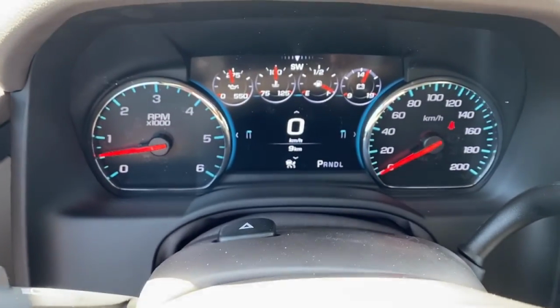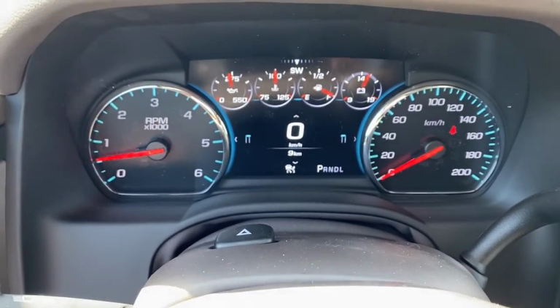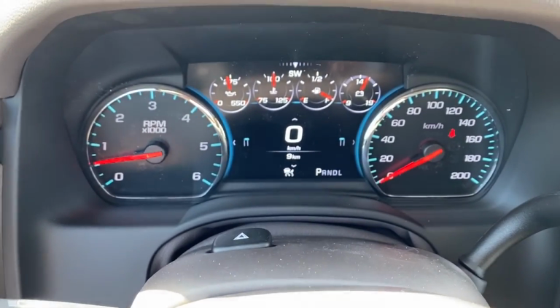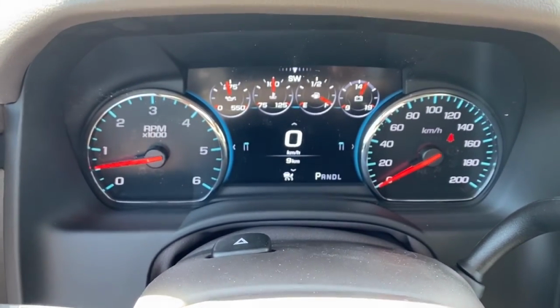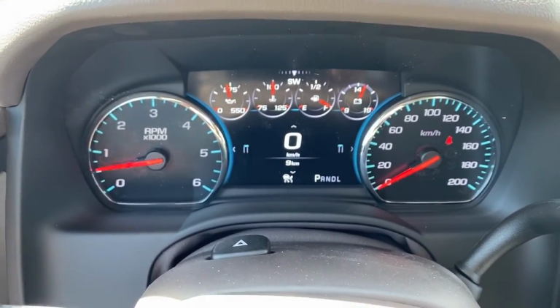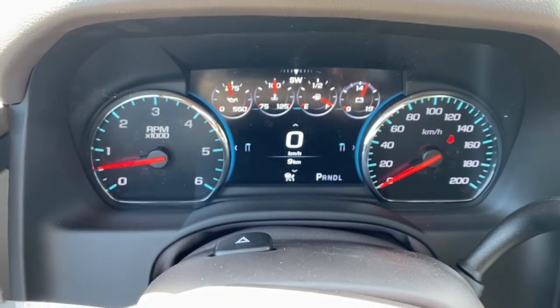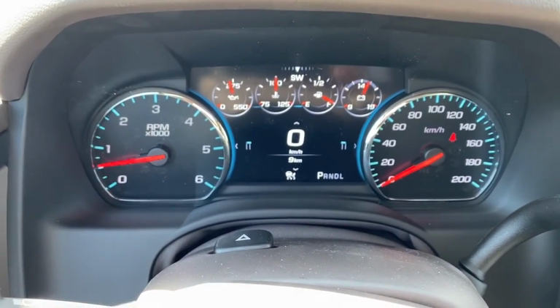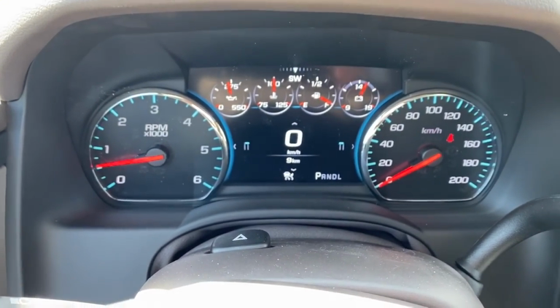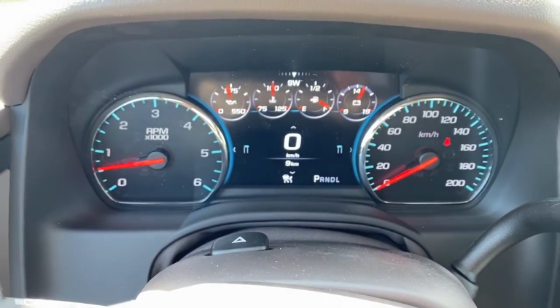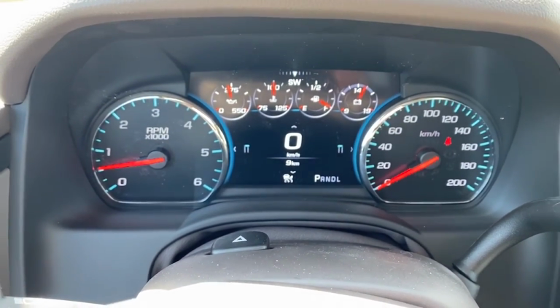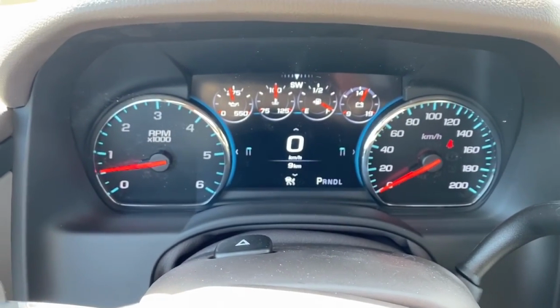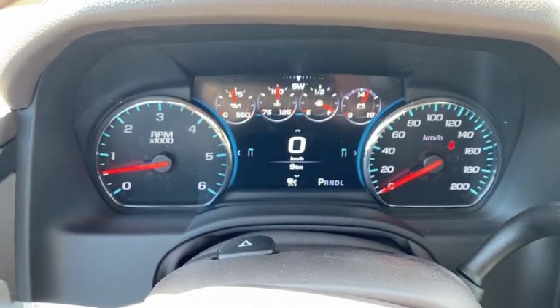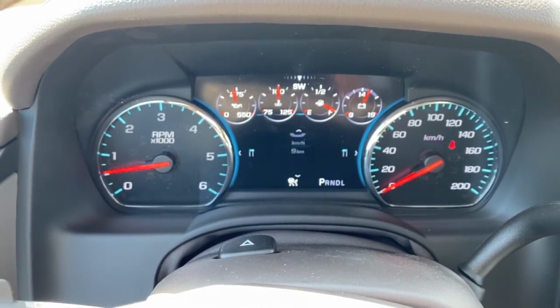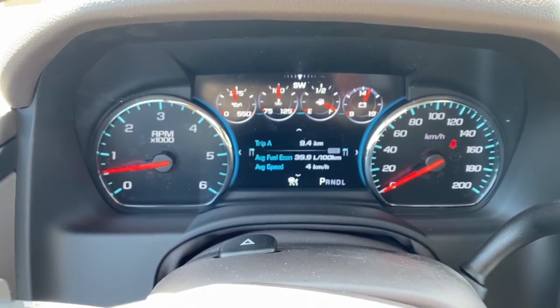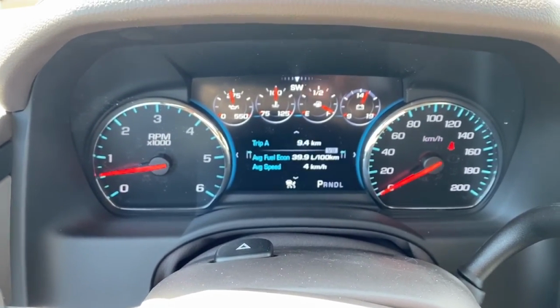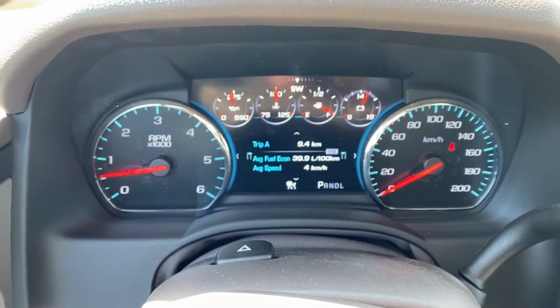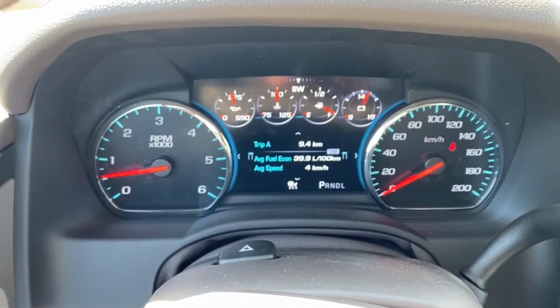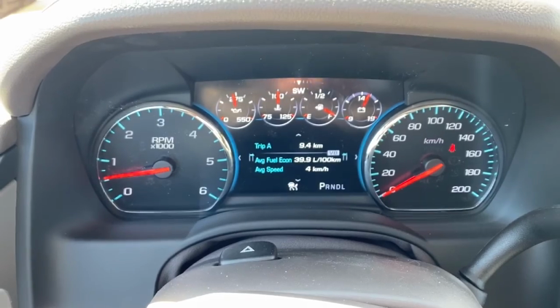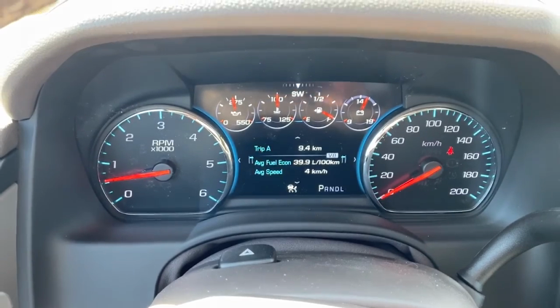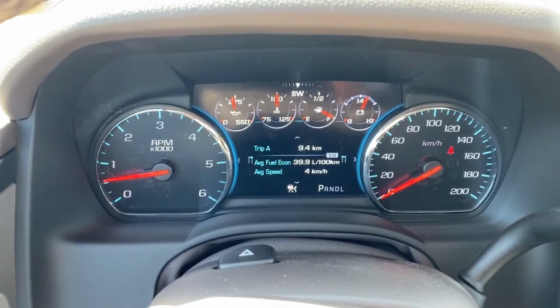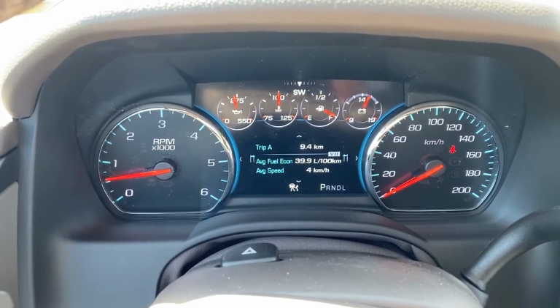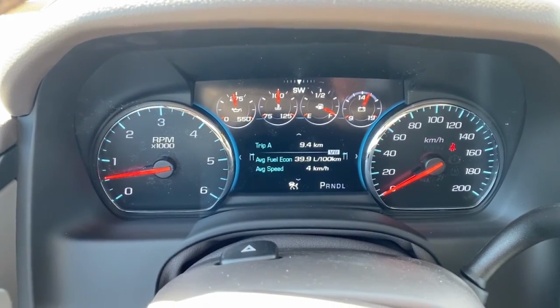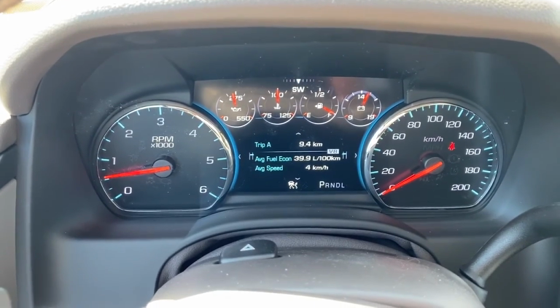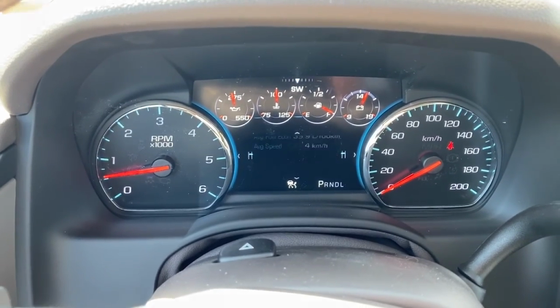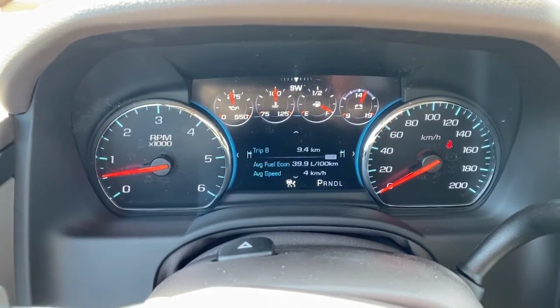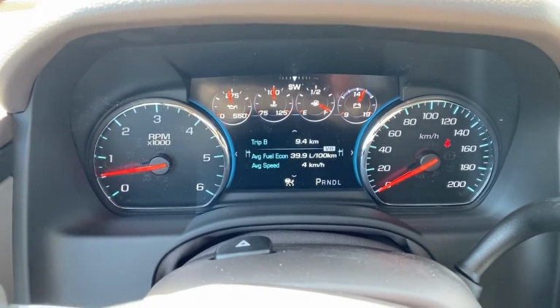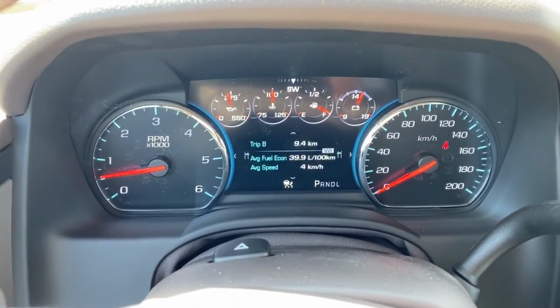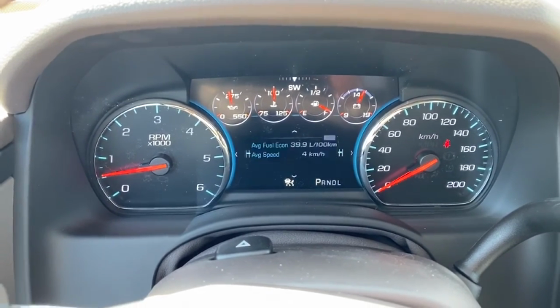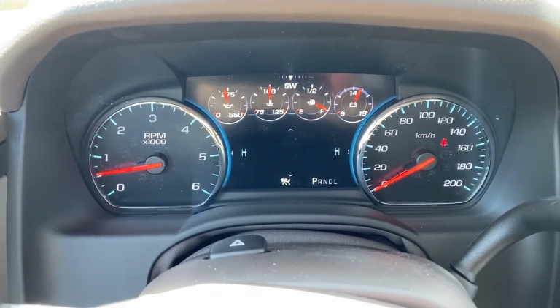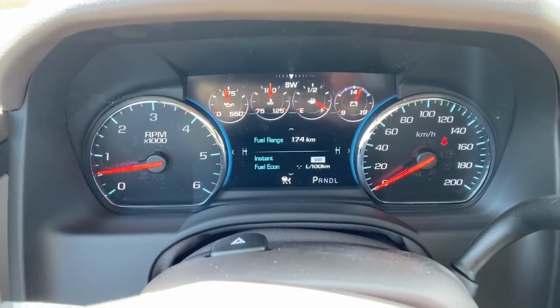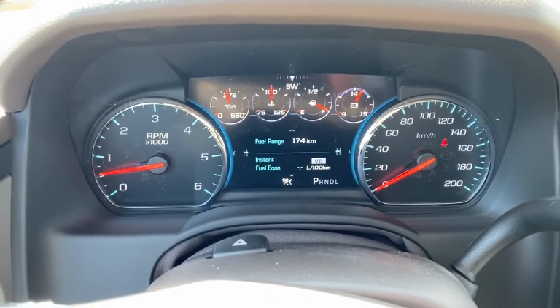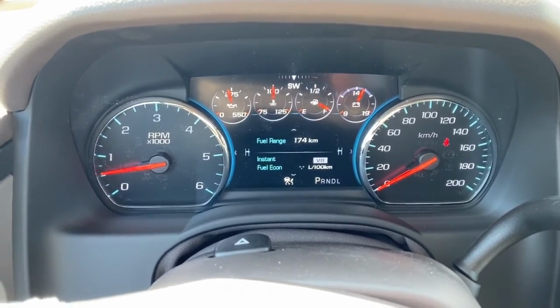Here we have the digital dash. We can scroll through the dash by pushing the arrow buttons located on the steering wheel.